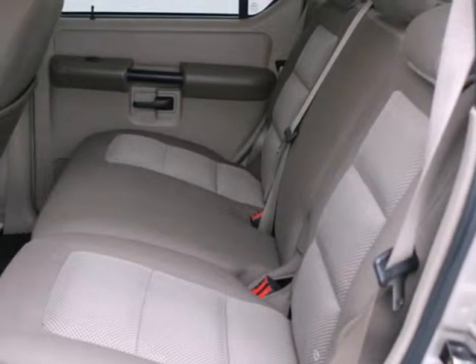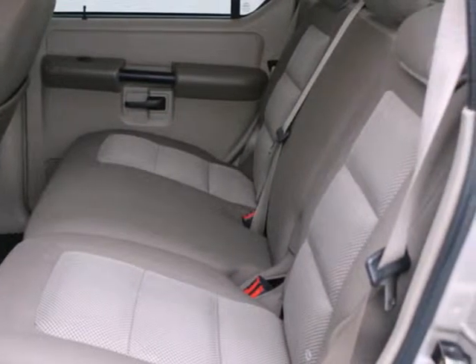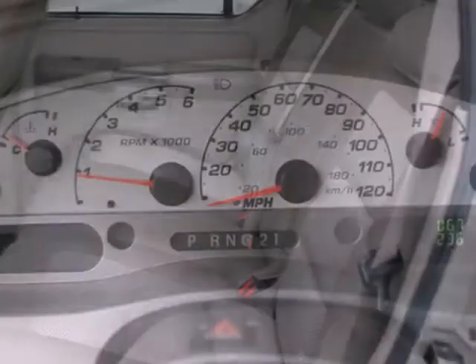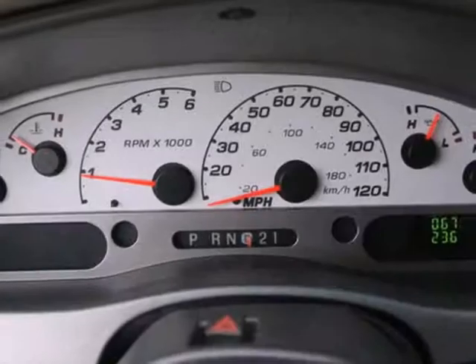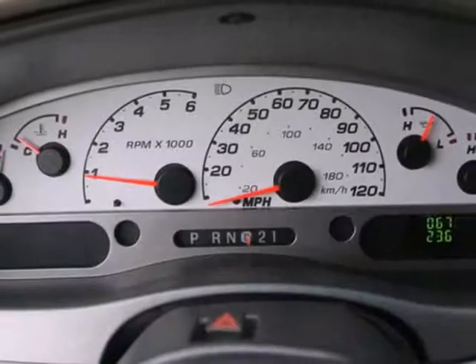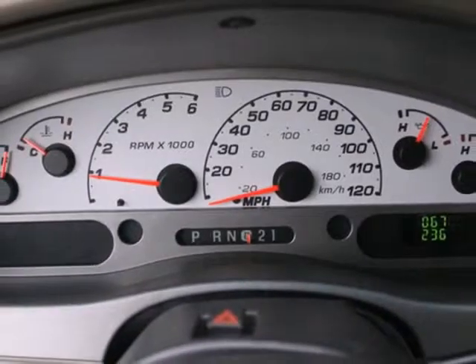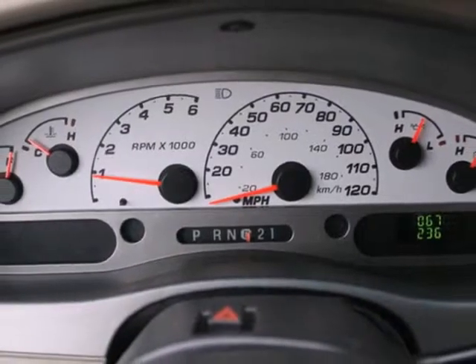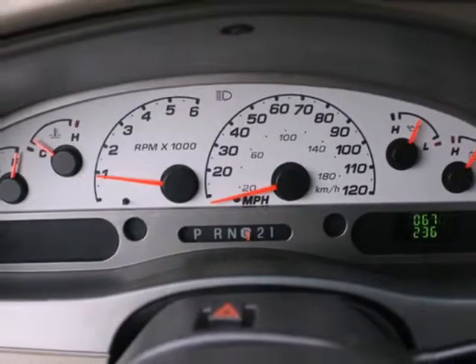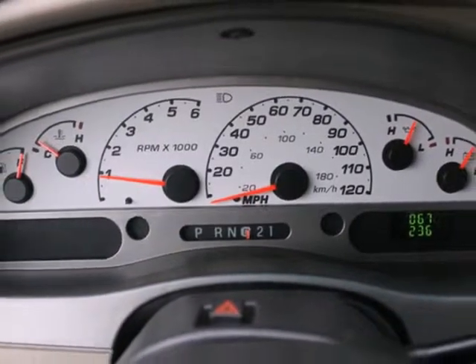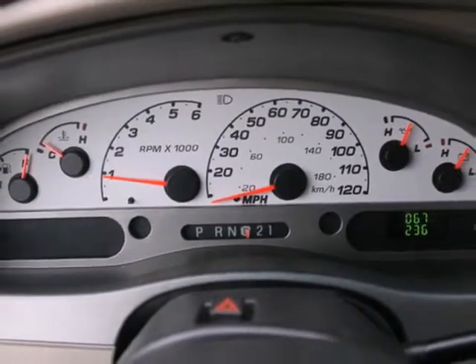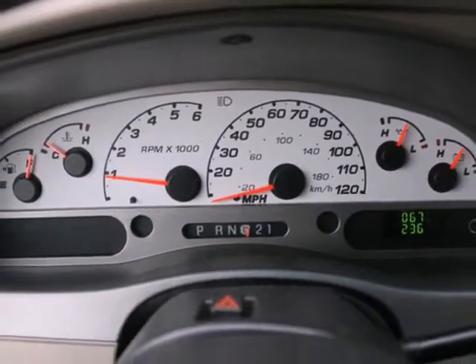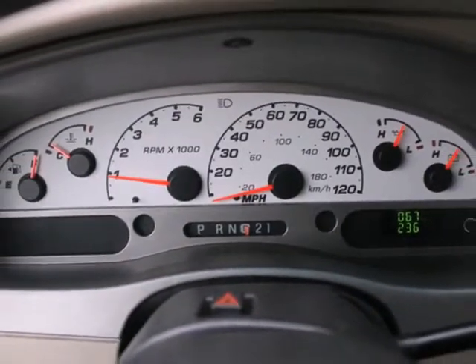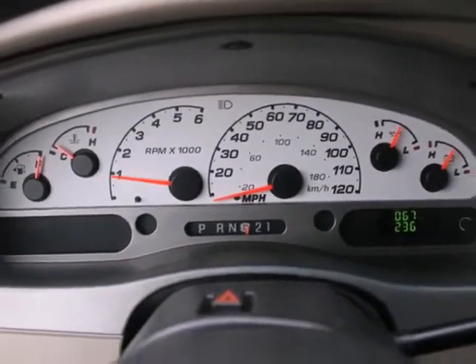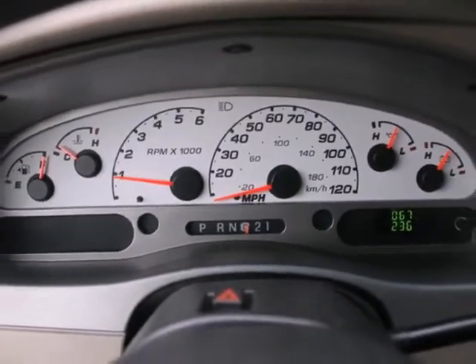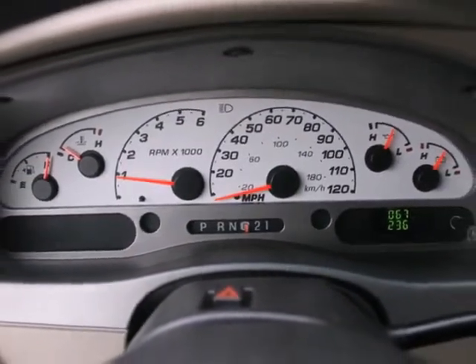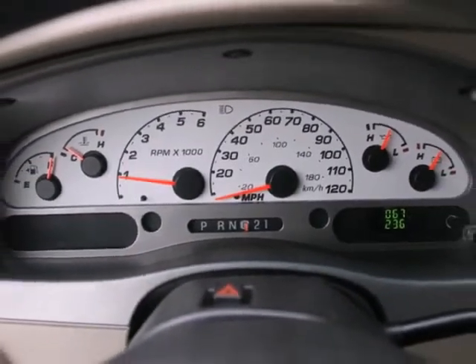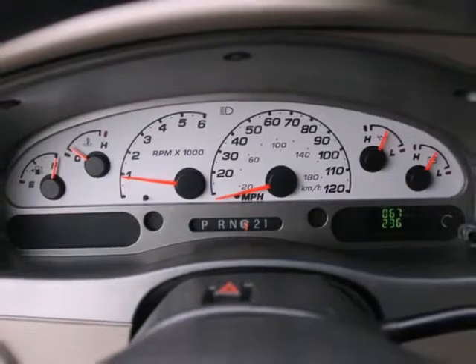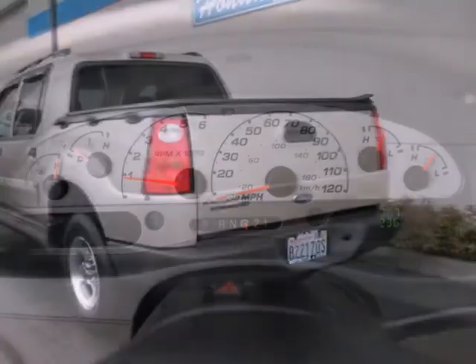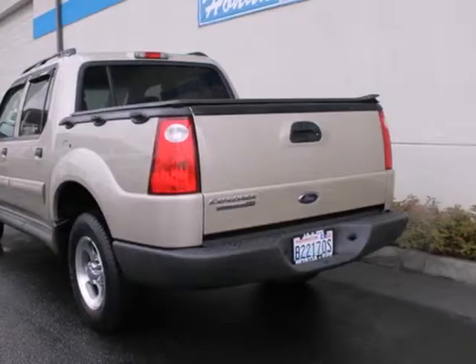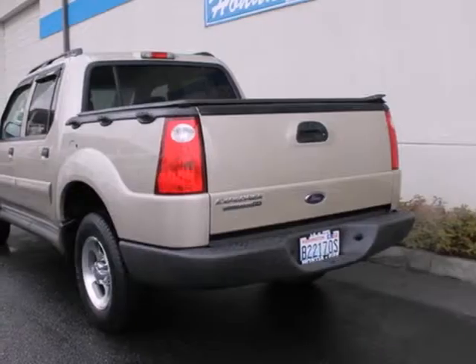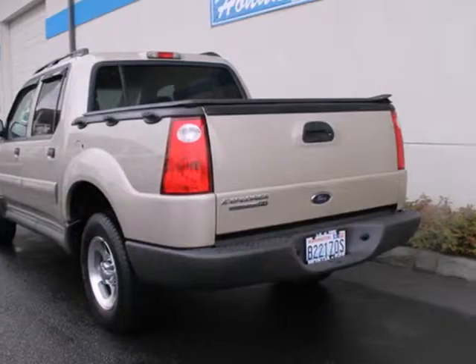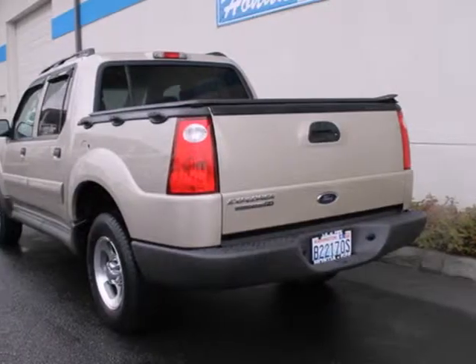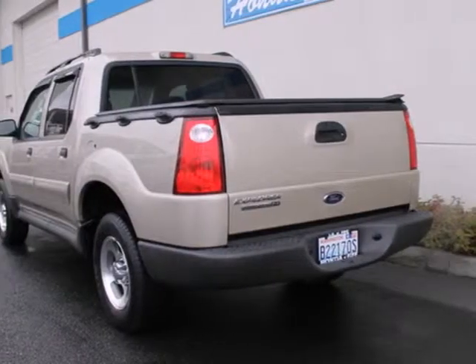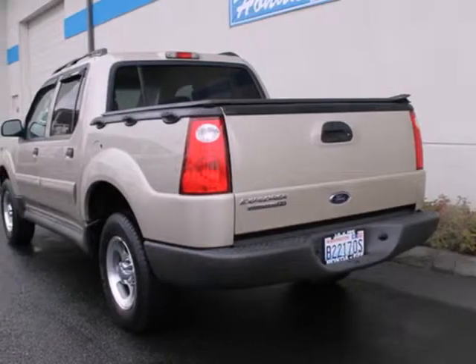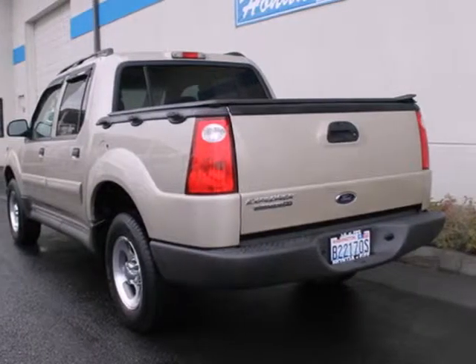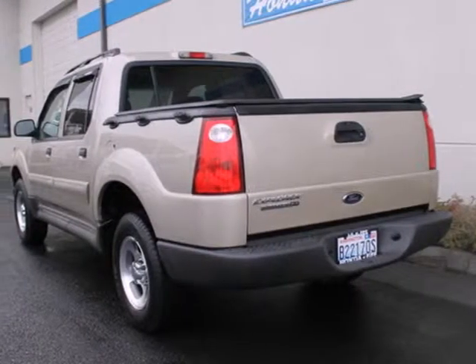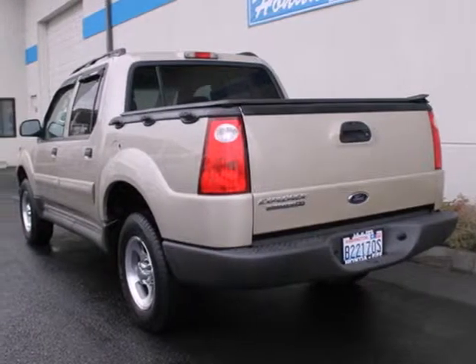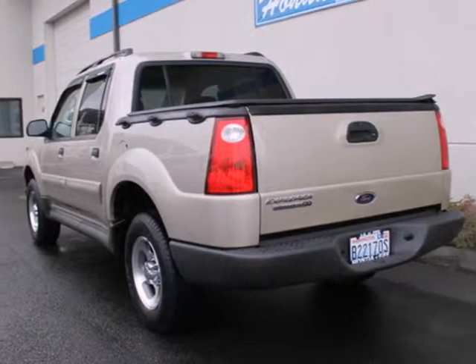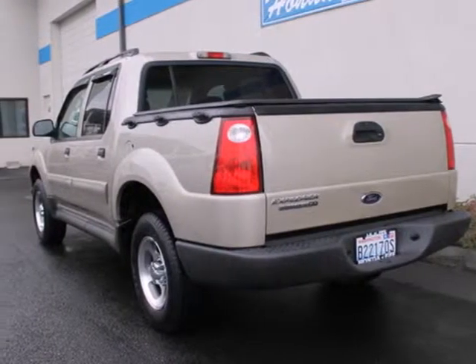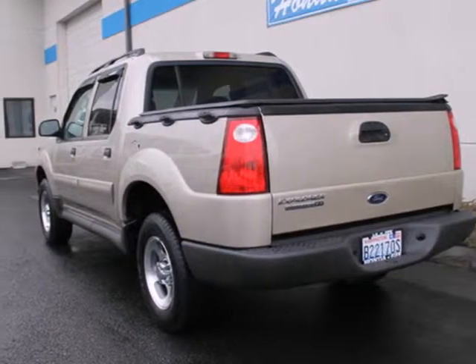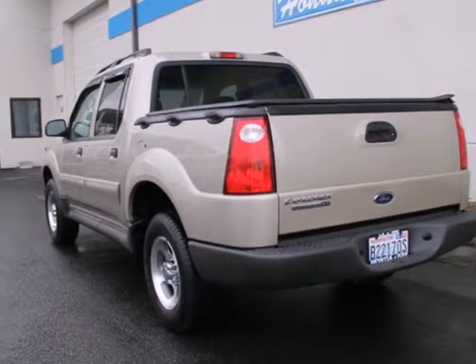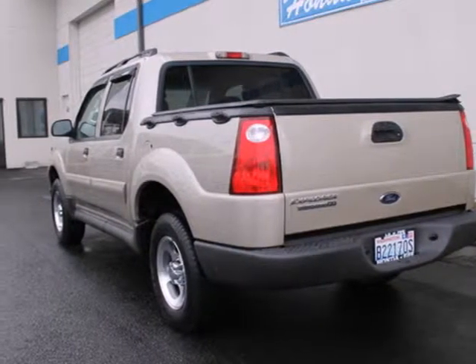Ford's extraordinary Explorer Sport Track is bold and fearless, willing to take you to new heights in safety, style and performance.